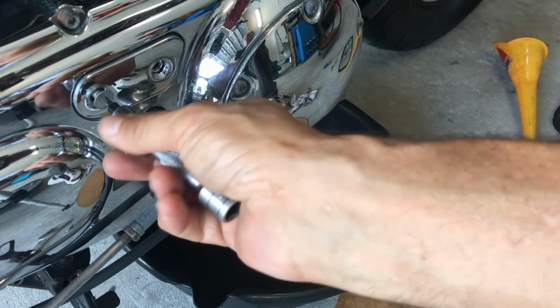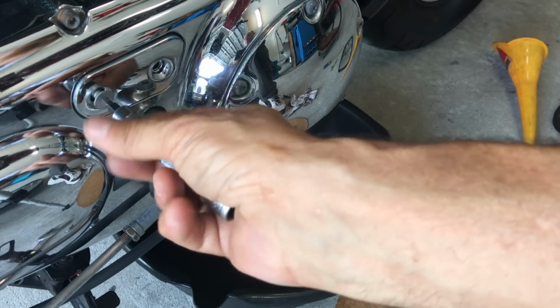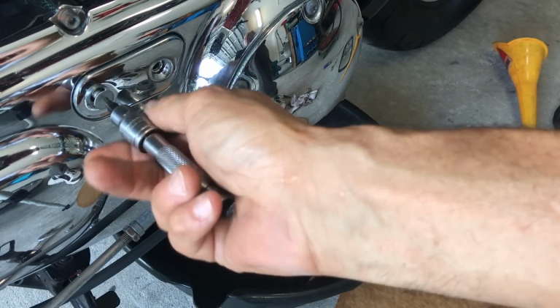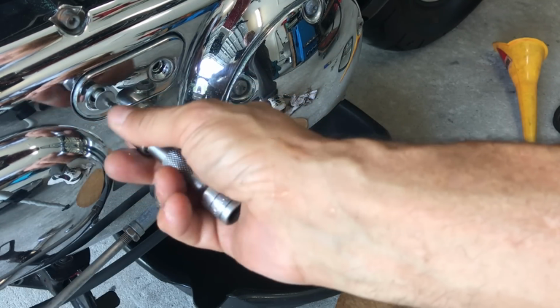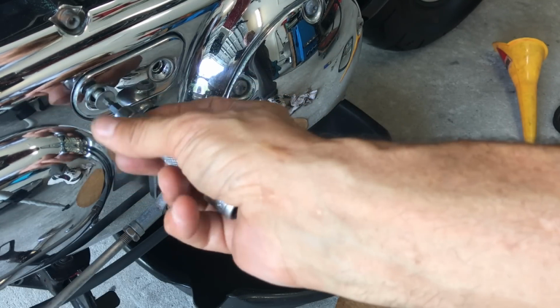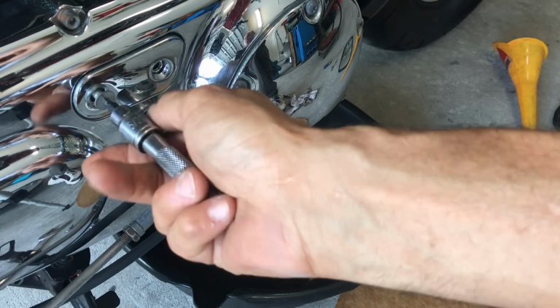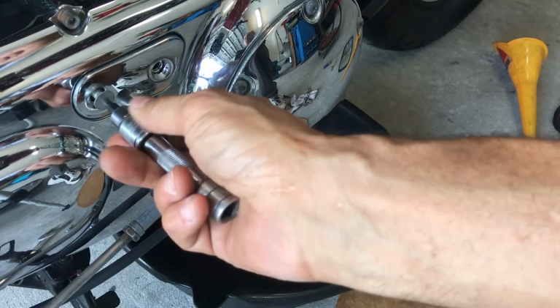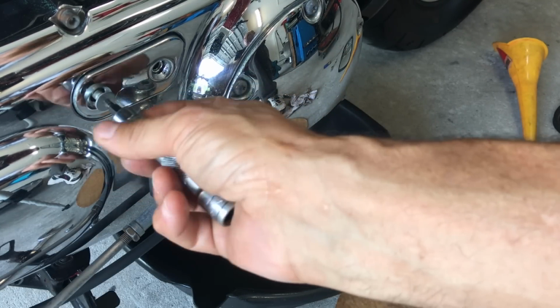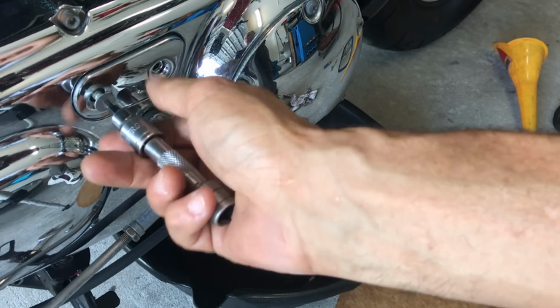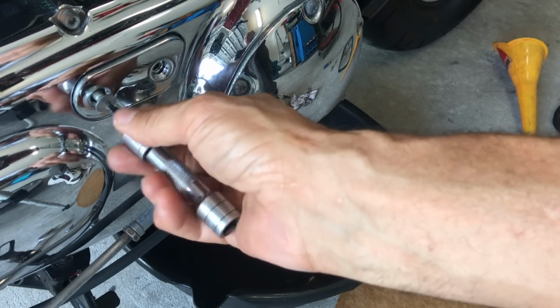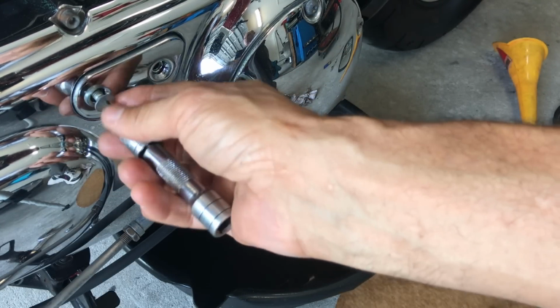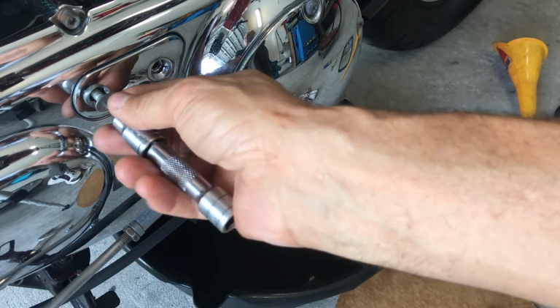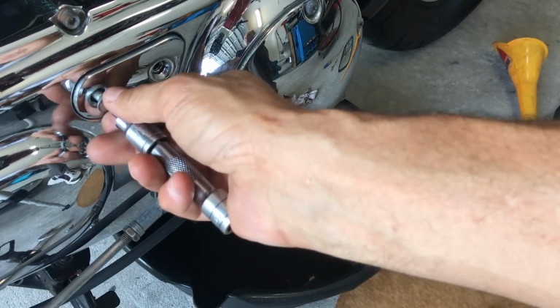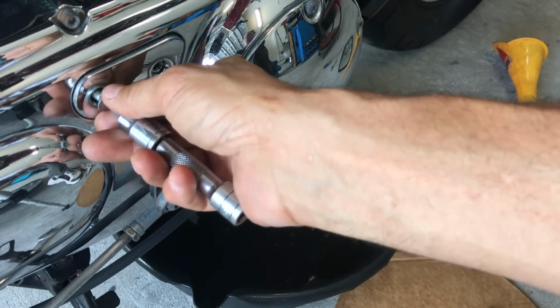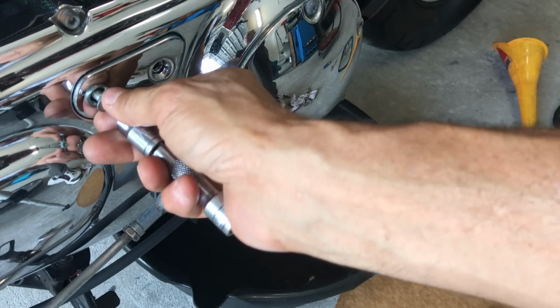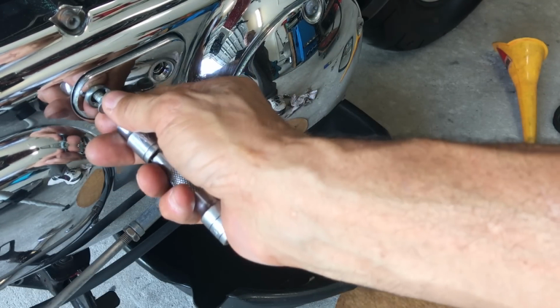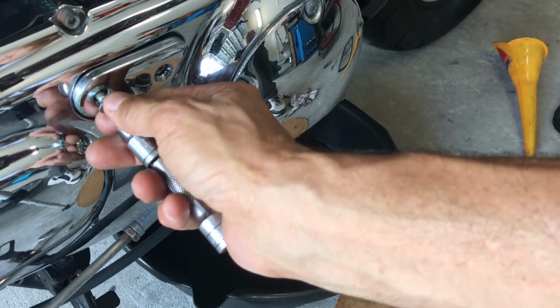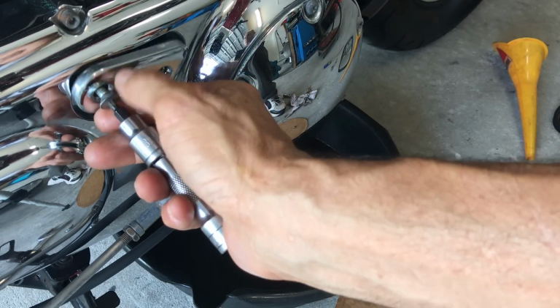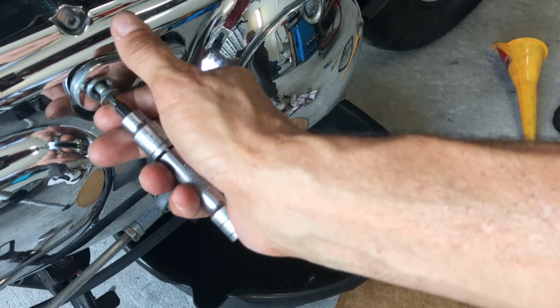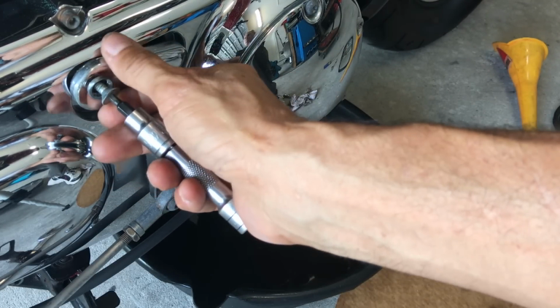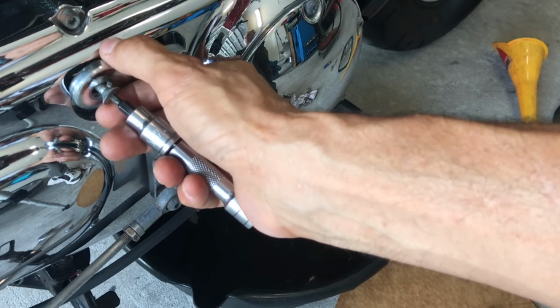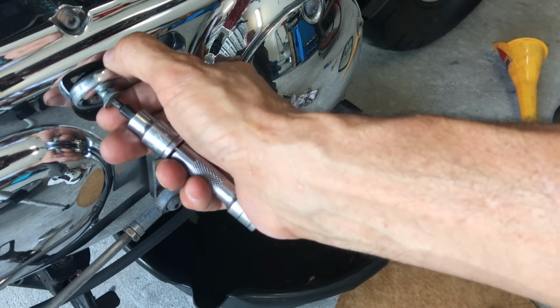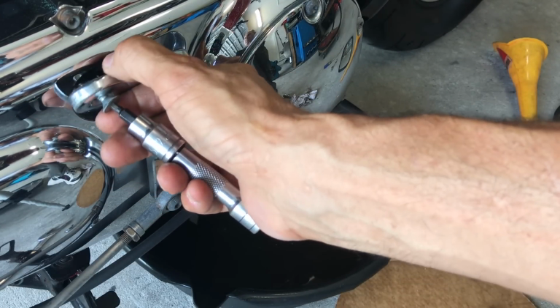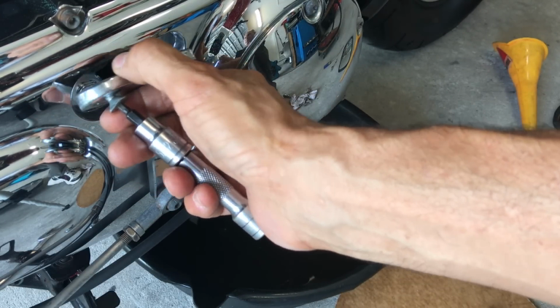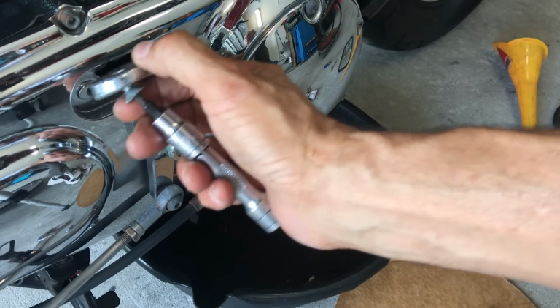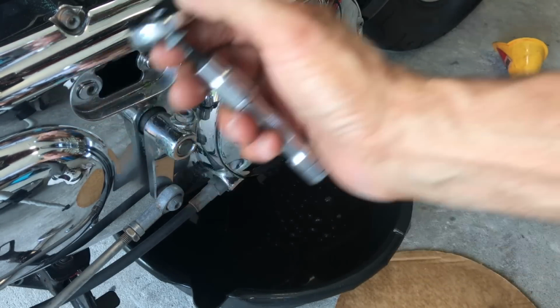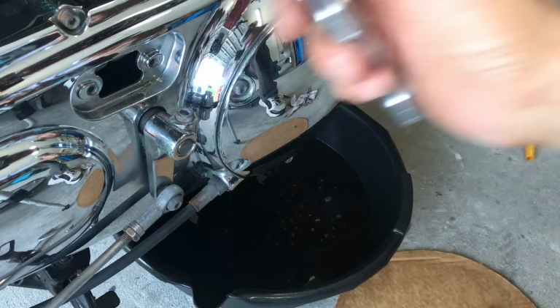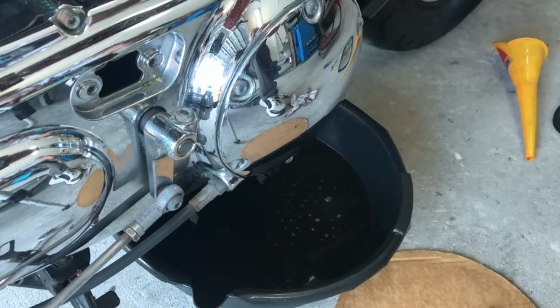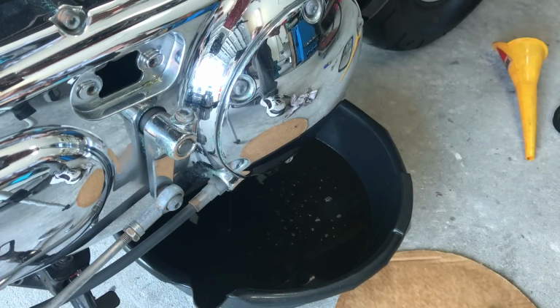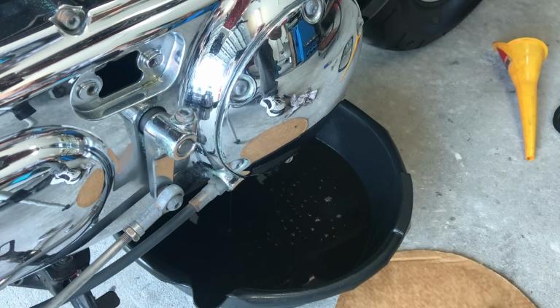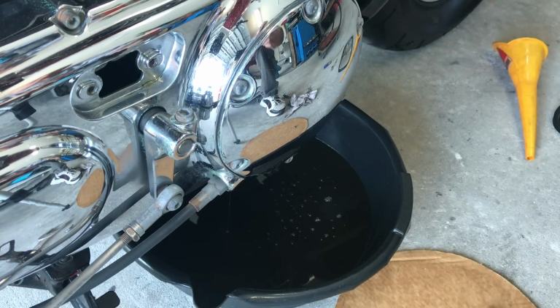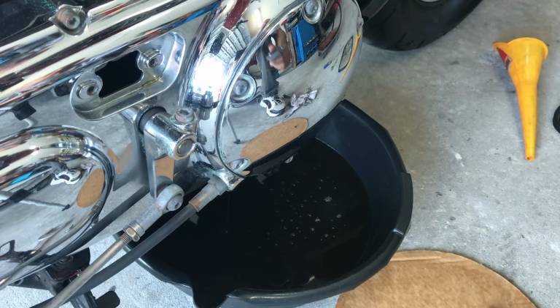A lot of times the O-ring will get crushed. That's why you really don't have to over-tighten, but check that it's there.